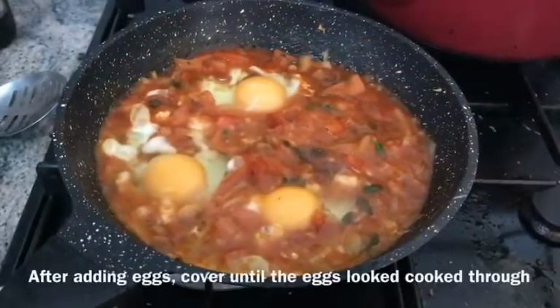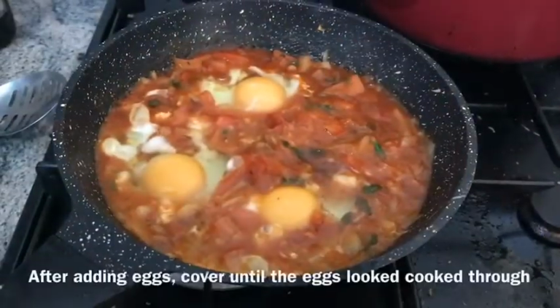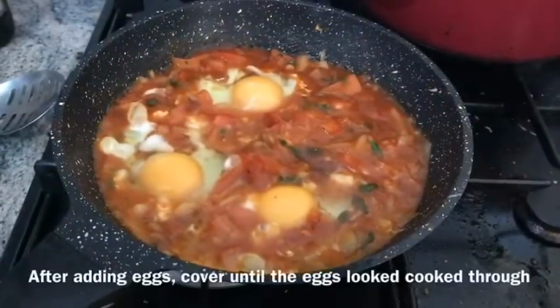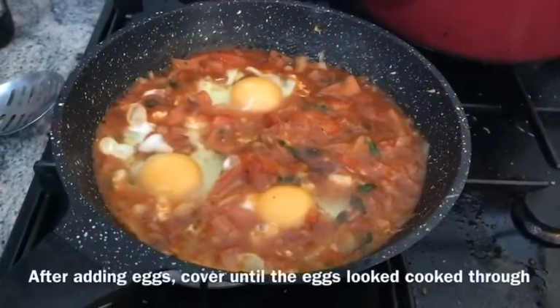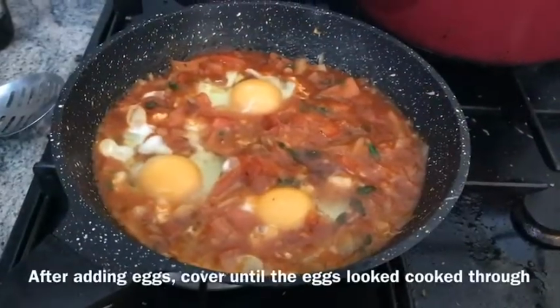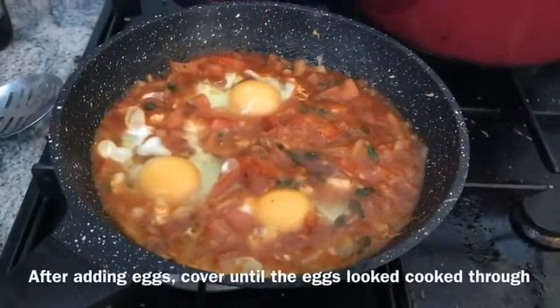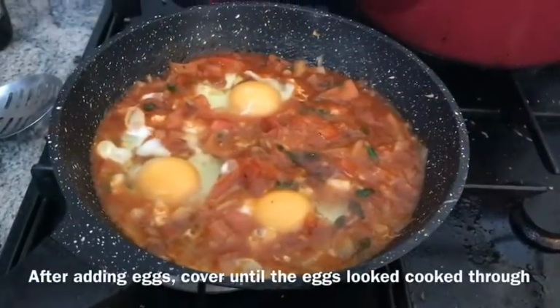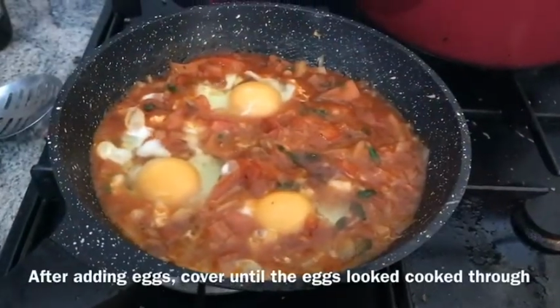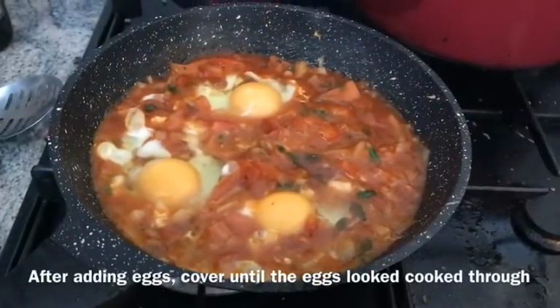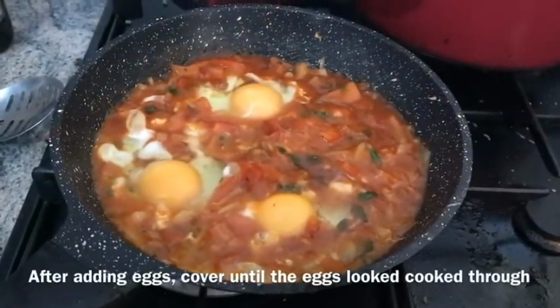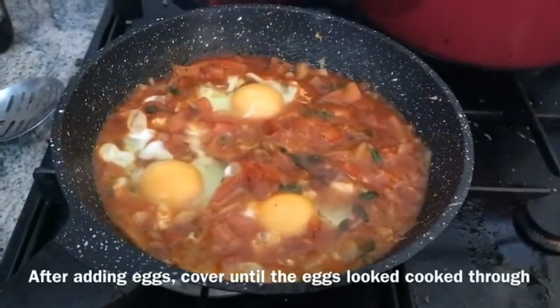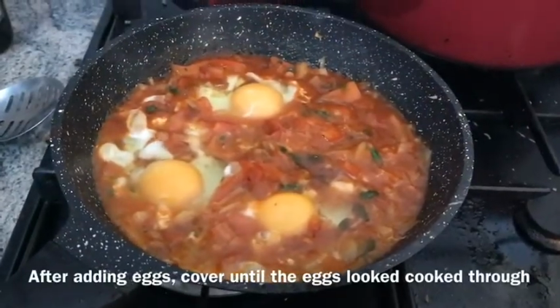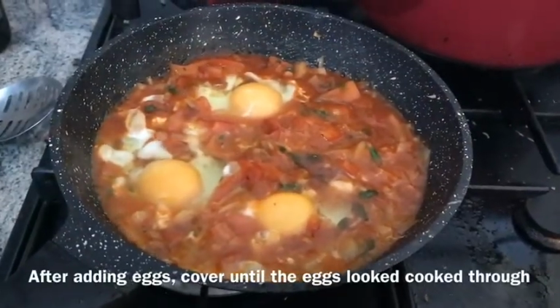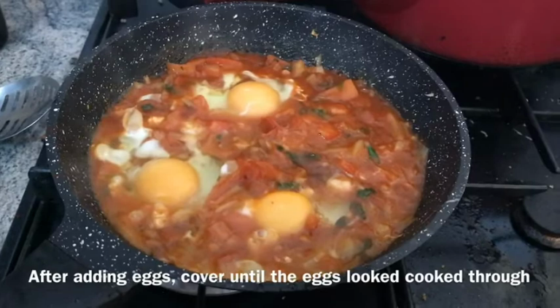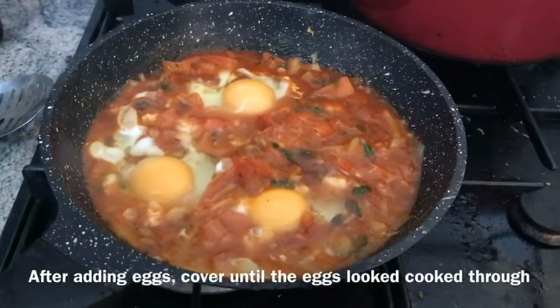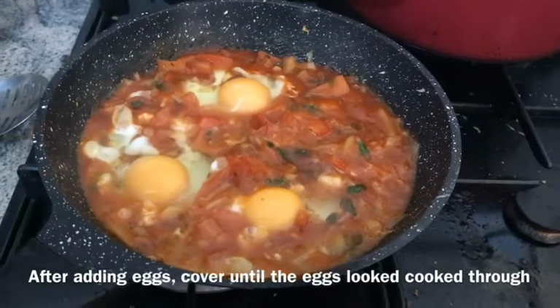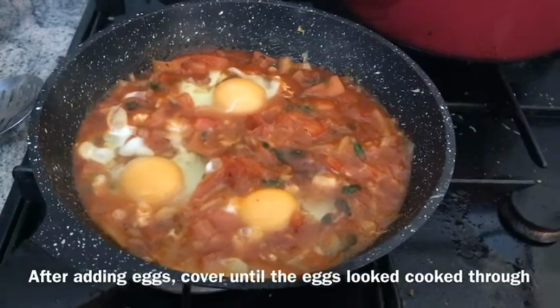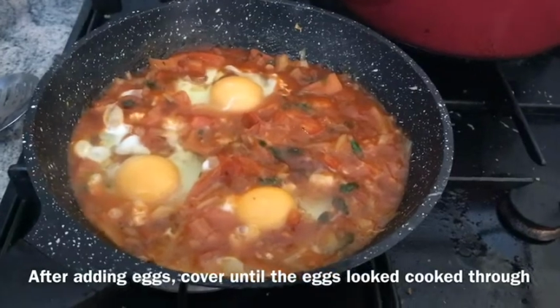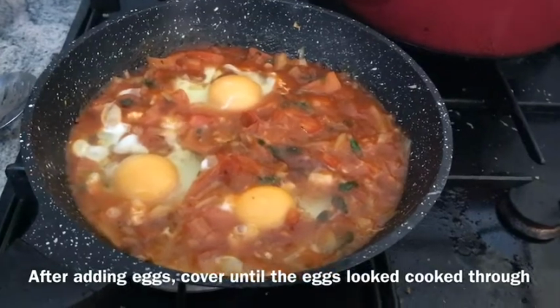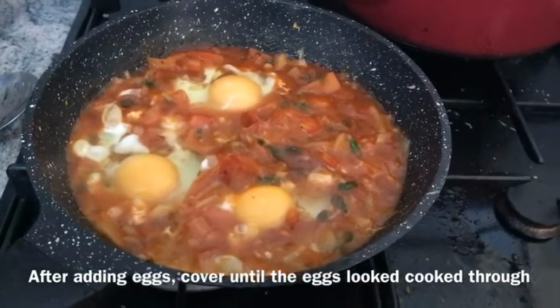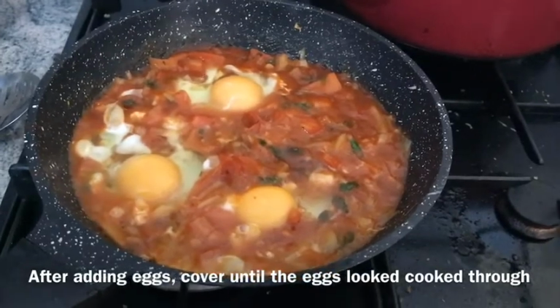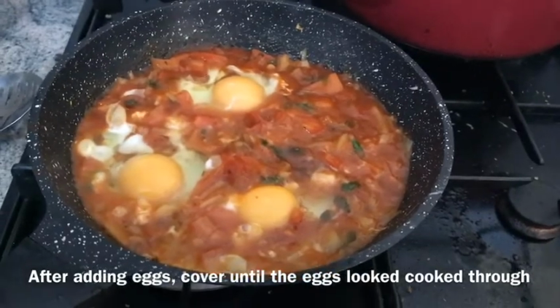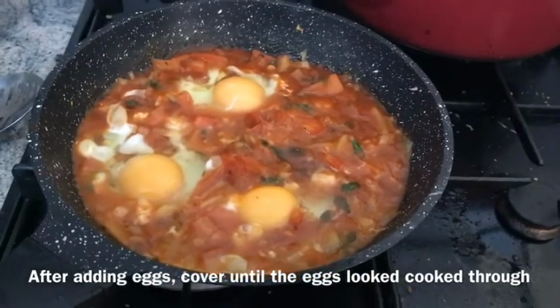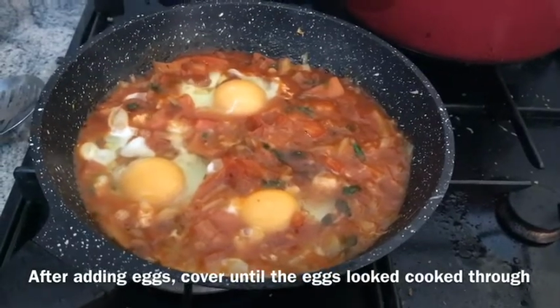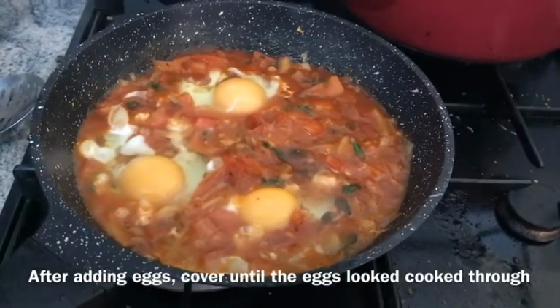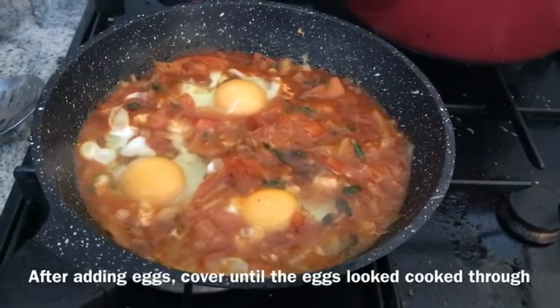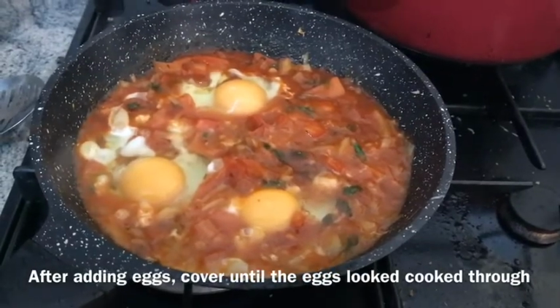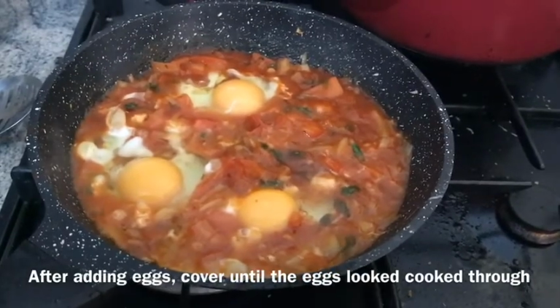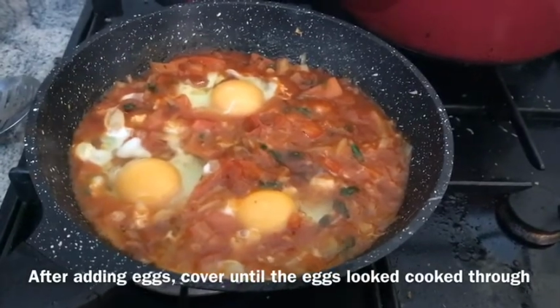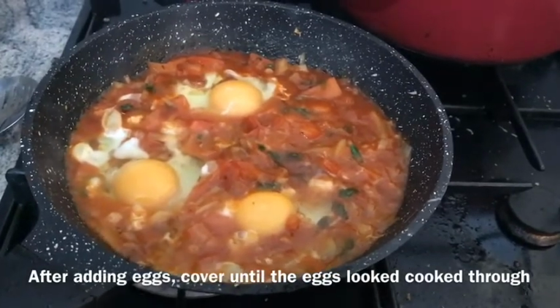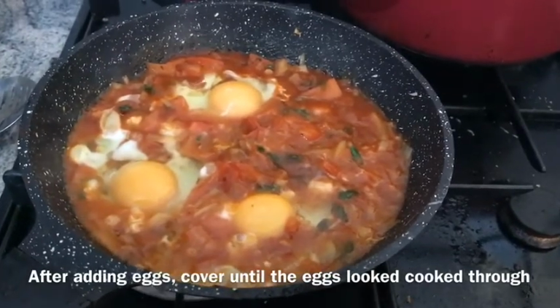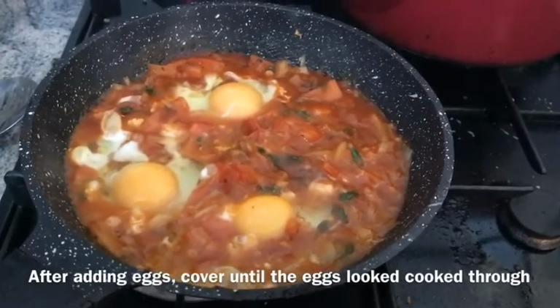Now the eggs are in with a little bit of tomato paste.